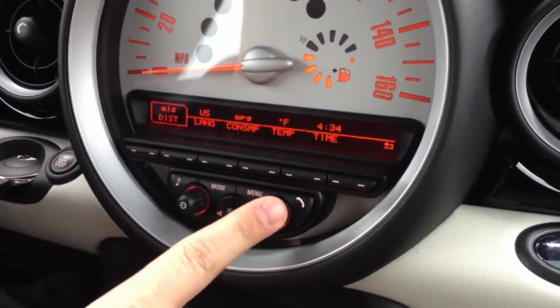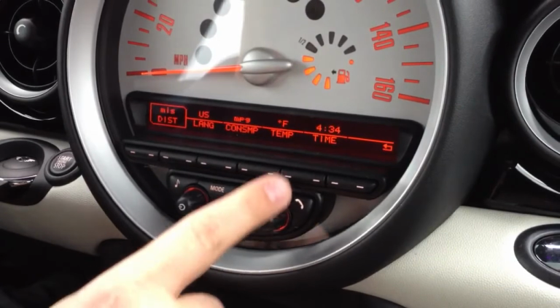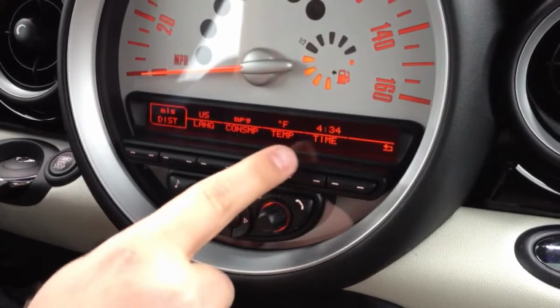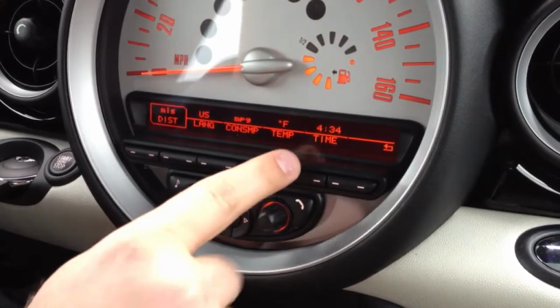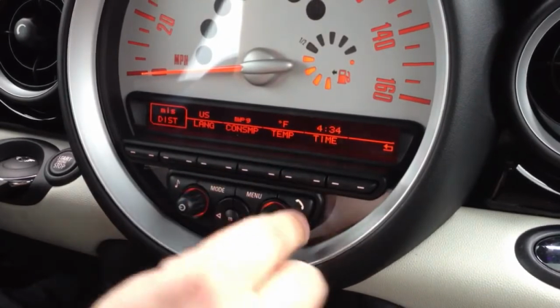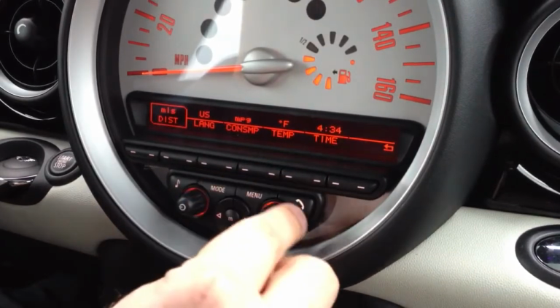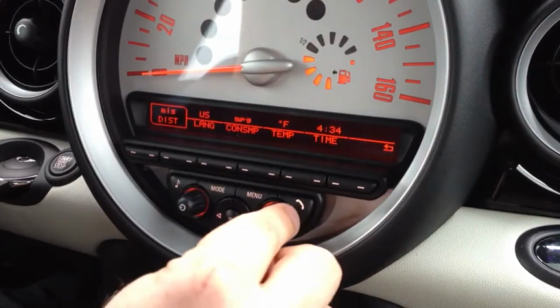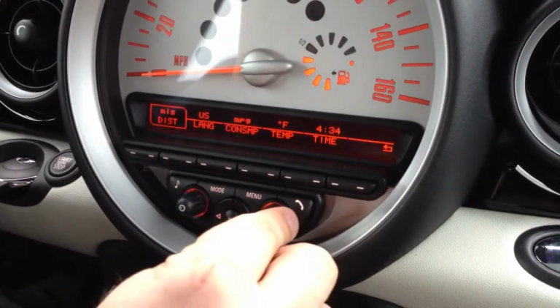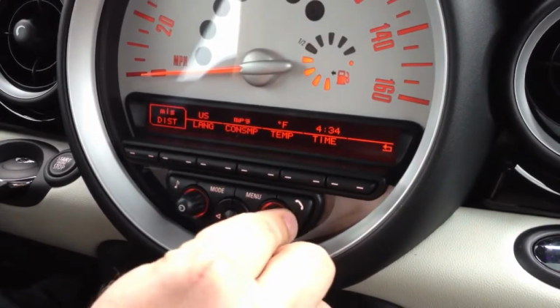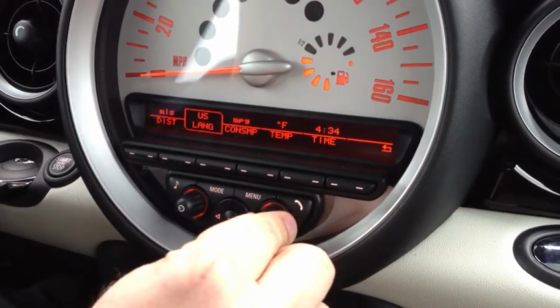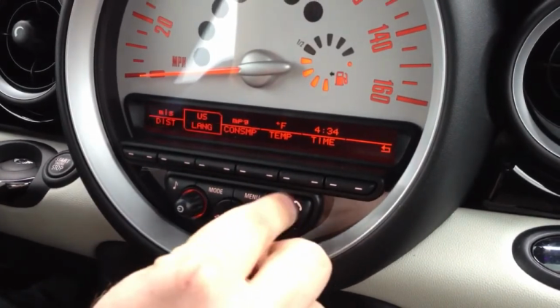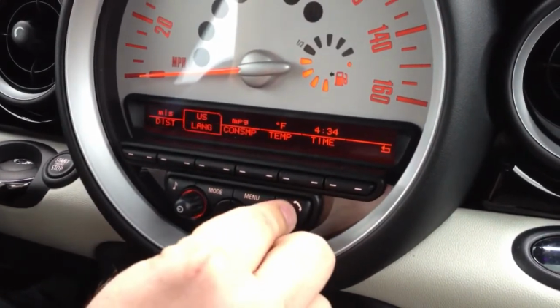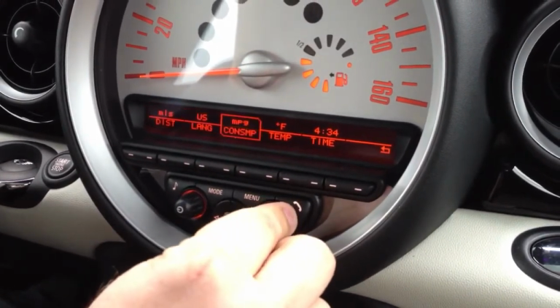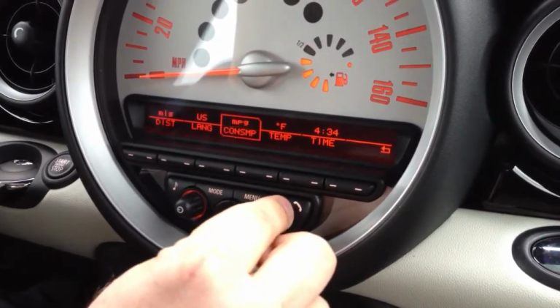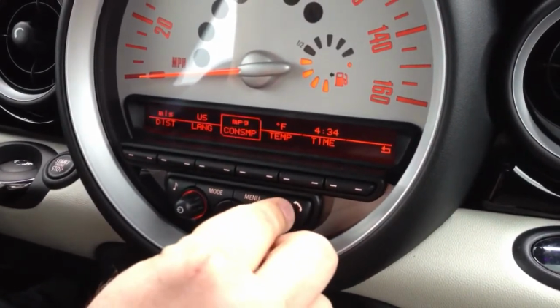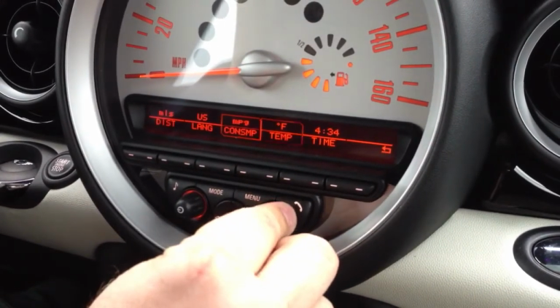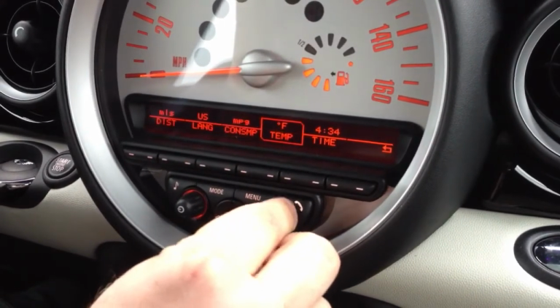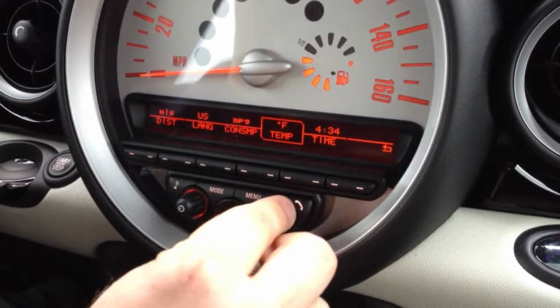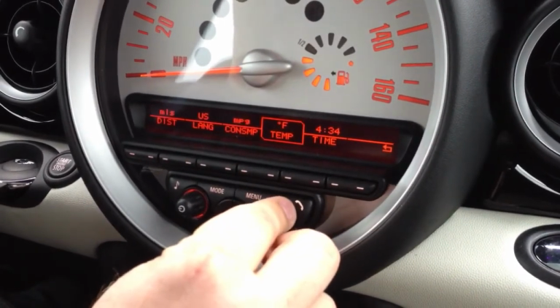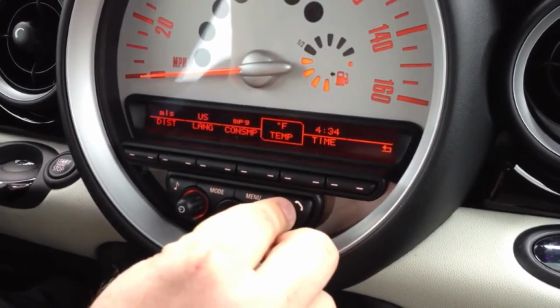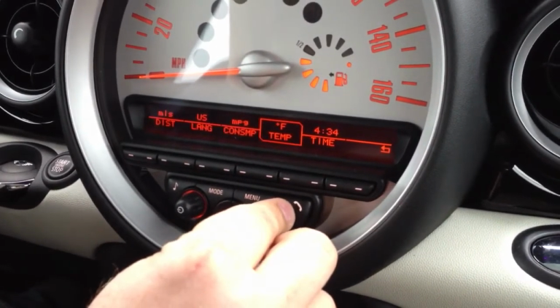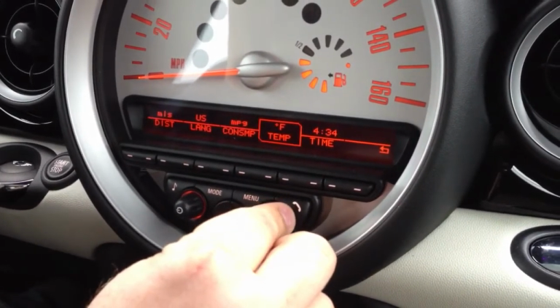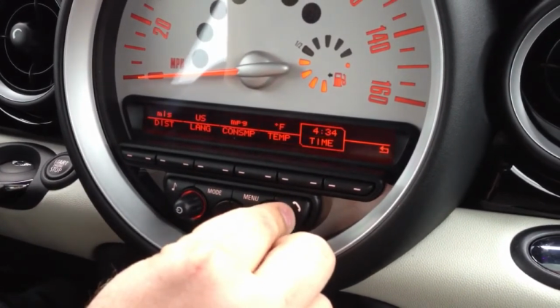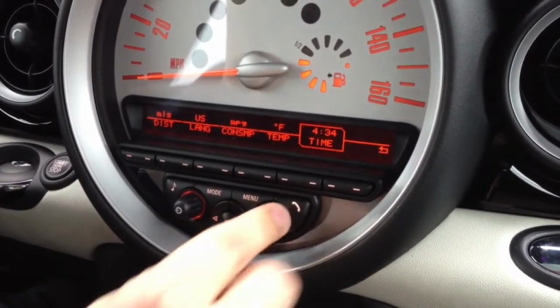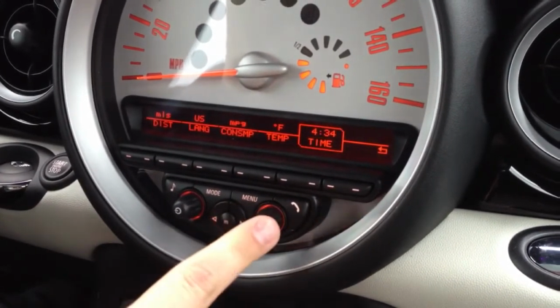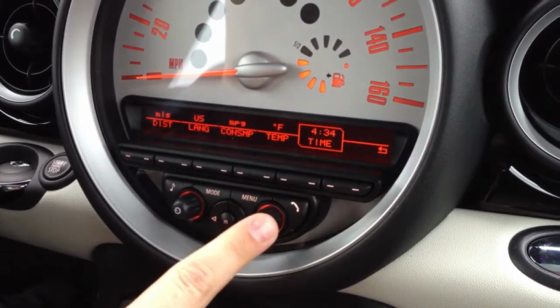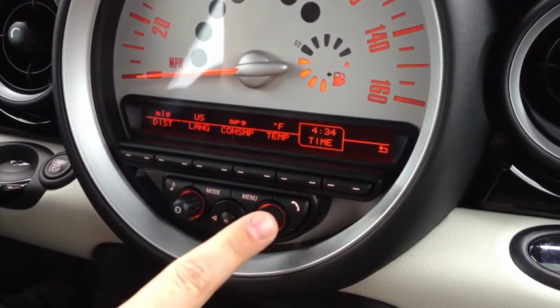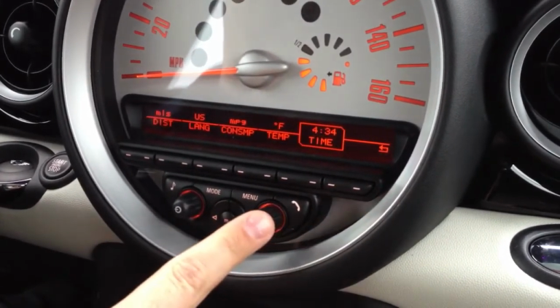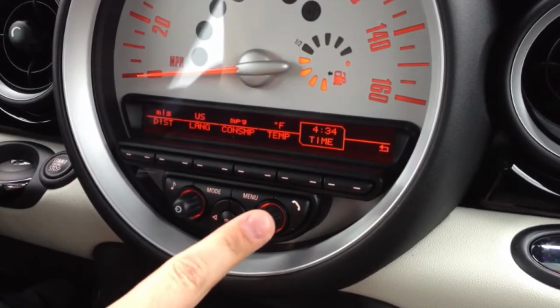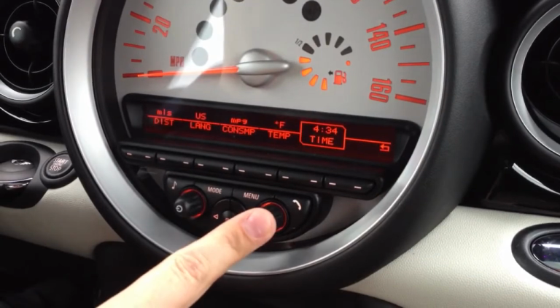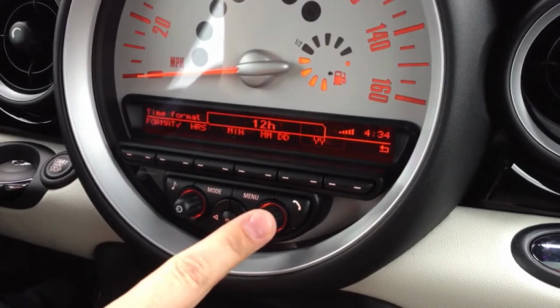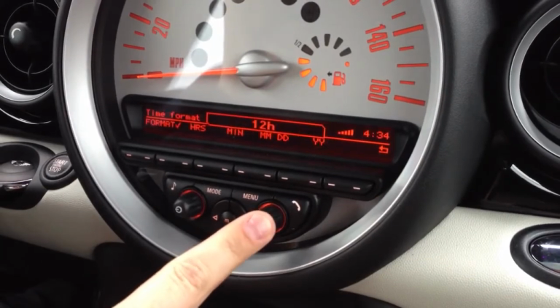Then you'll see all the way to the right there's the spot for time. So all the way to the right, click on time.